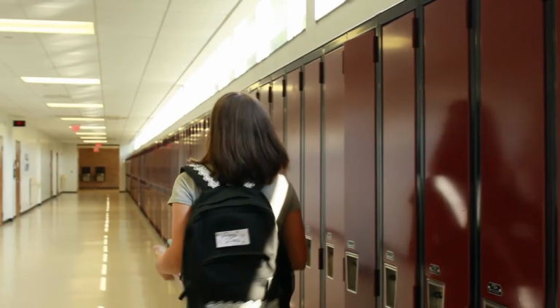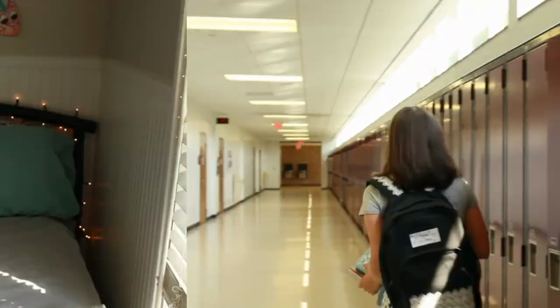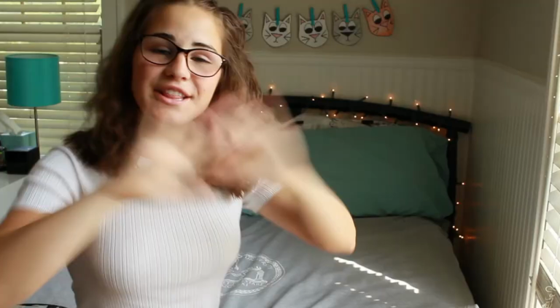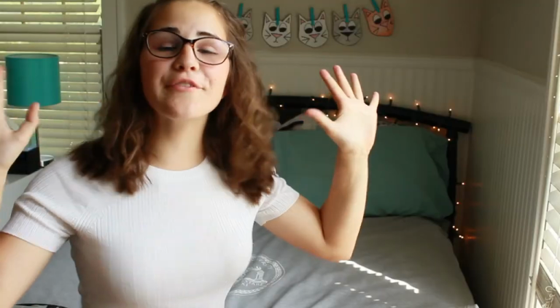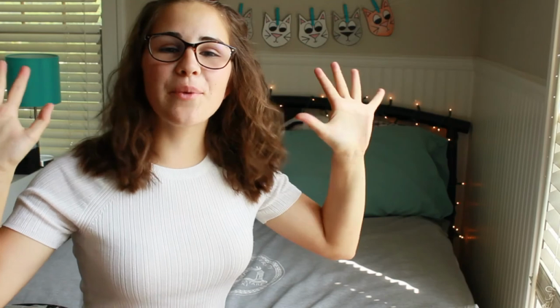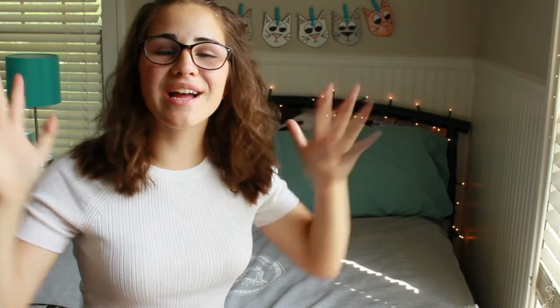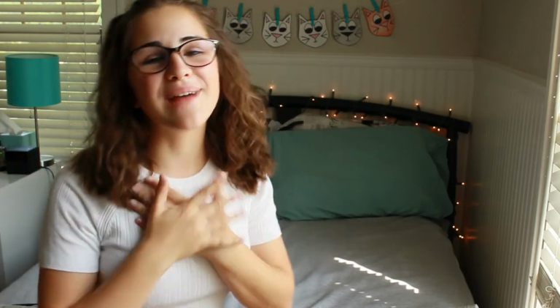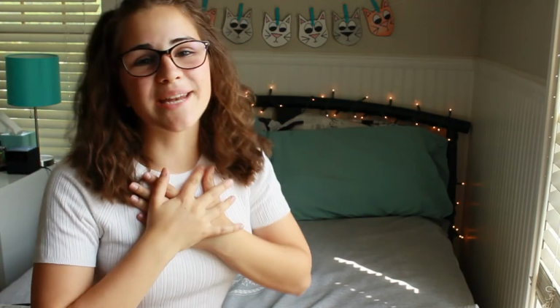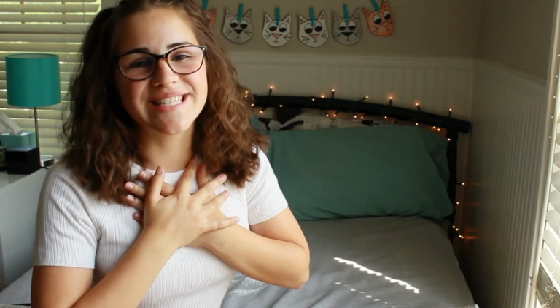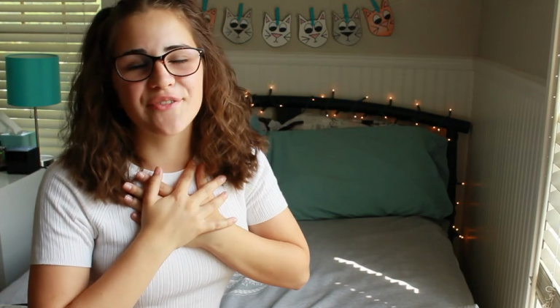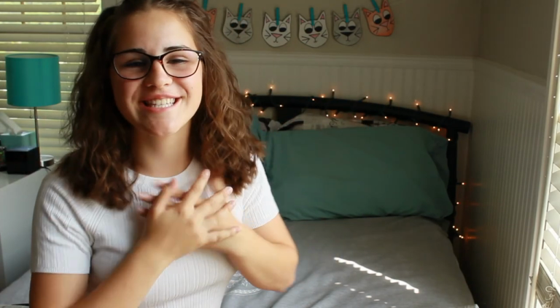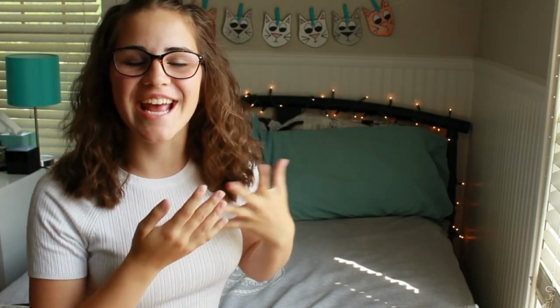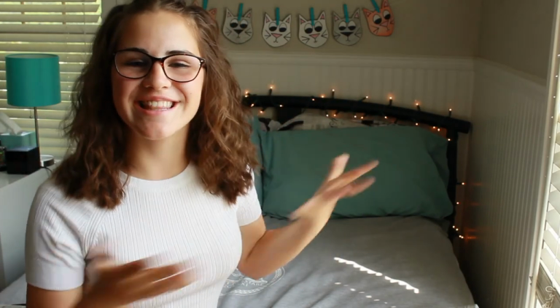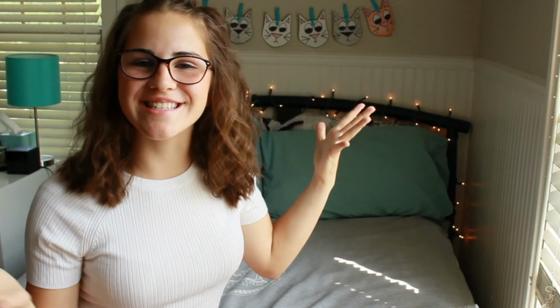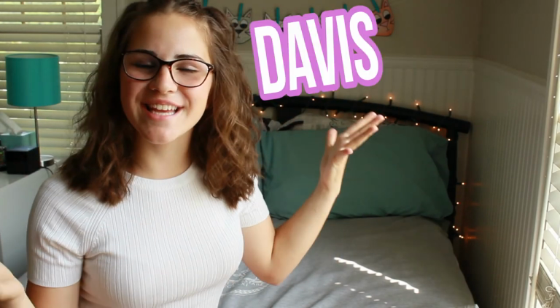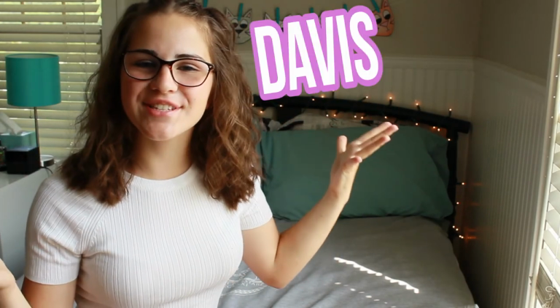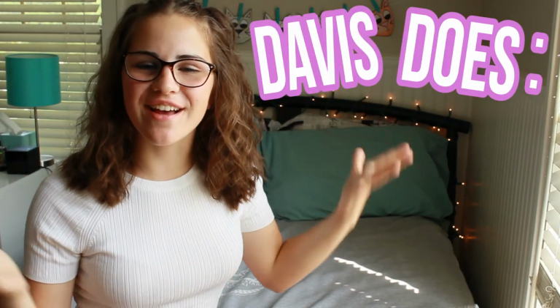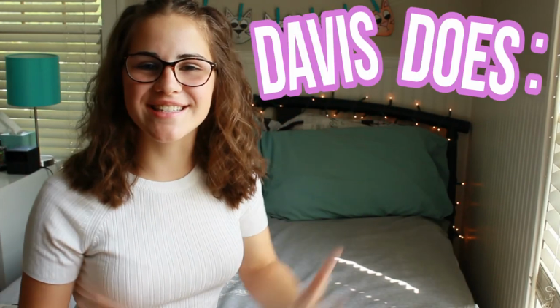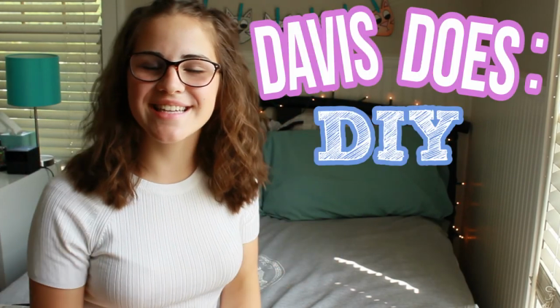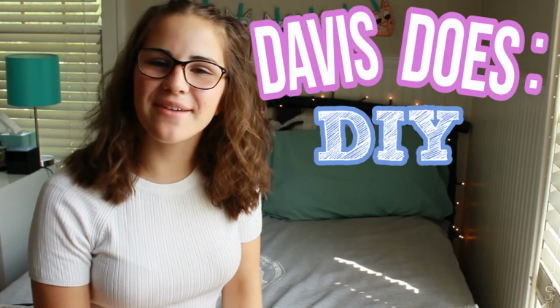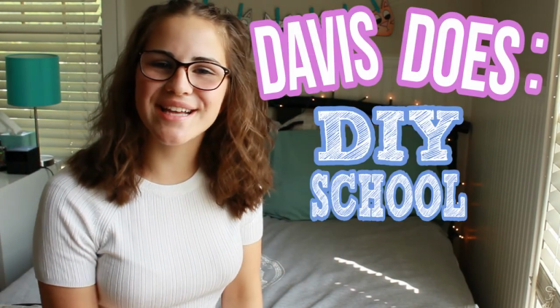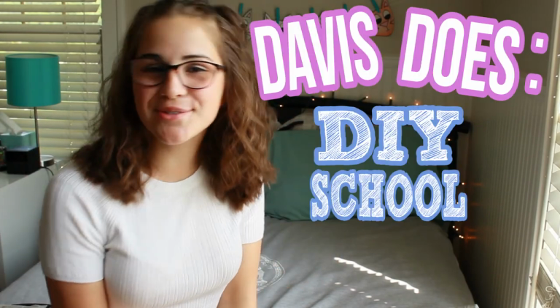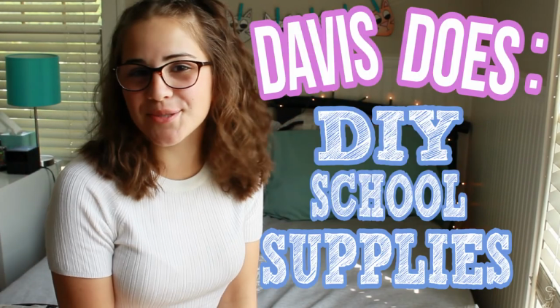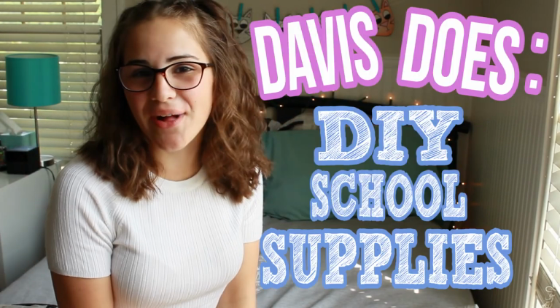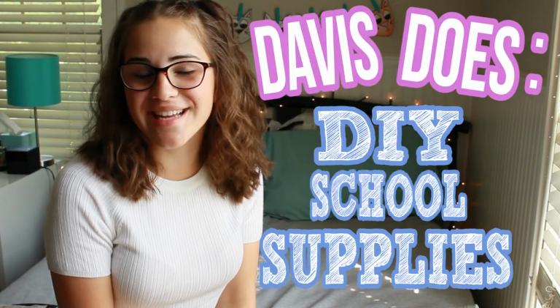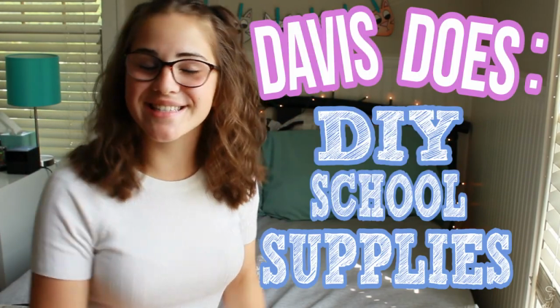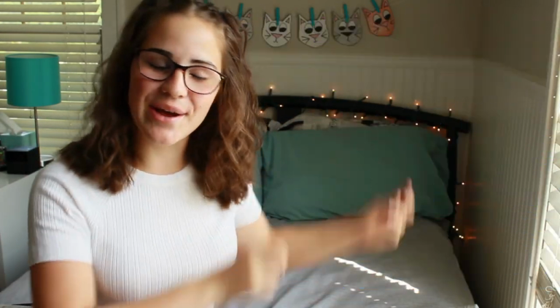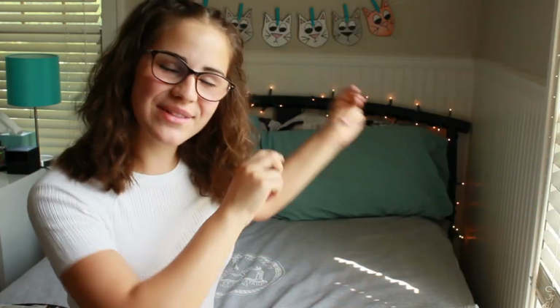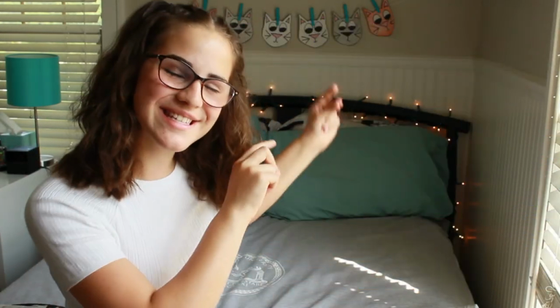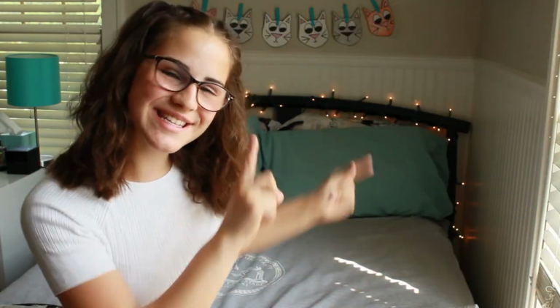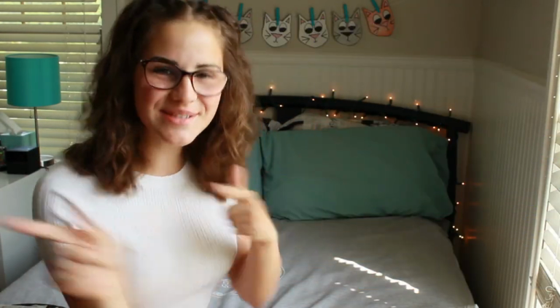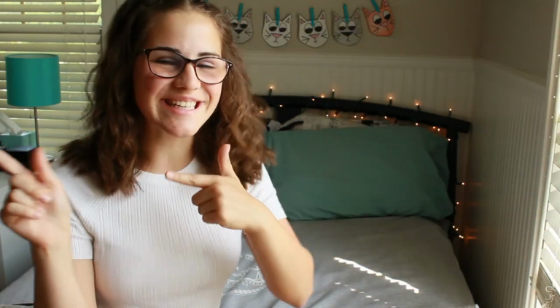Hello everyone, my name is Davis and this is Davis Does DIY School Supplies, so let's get to it!